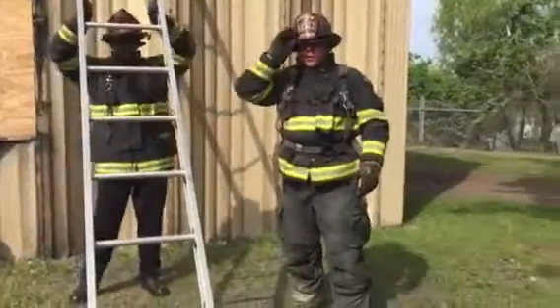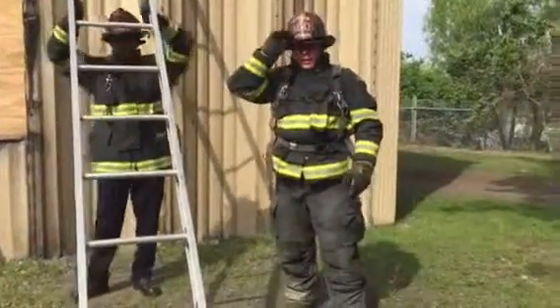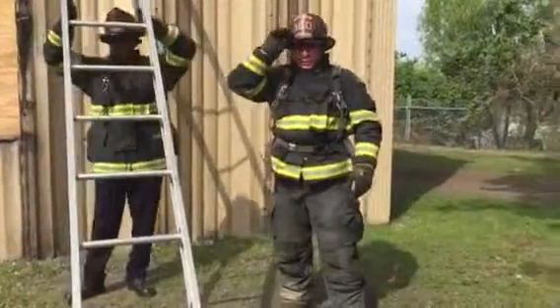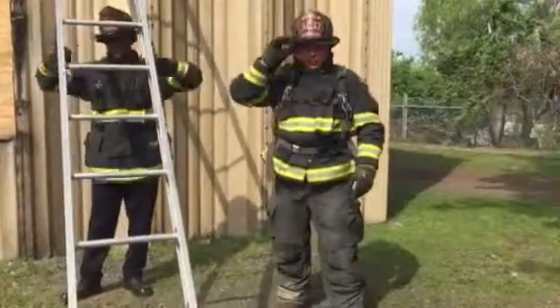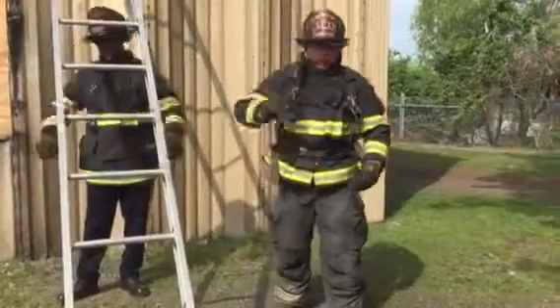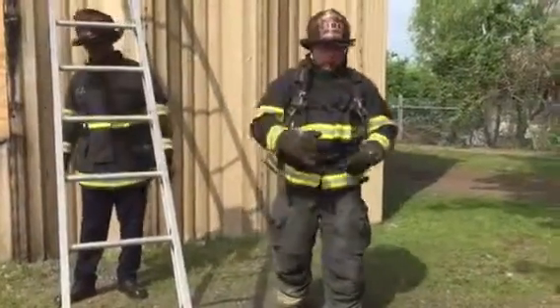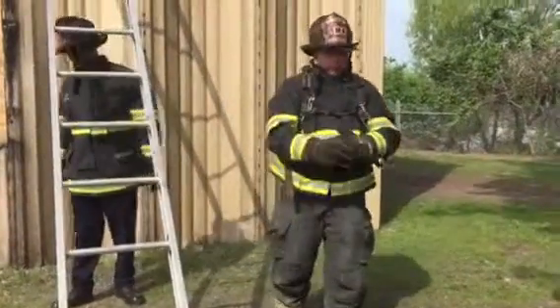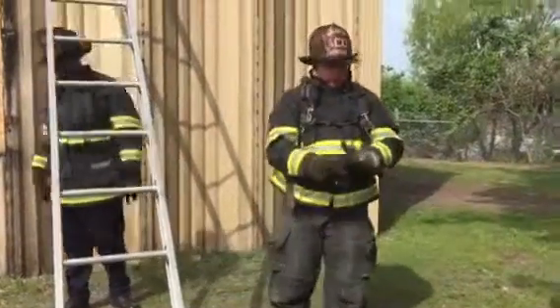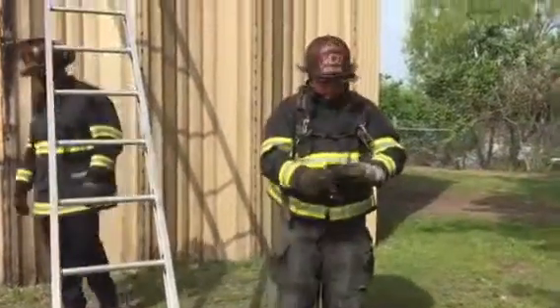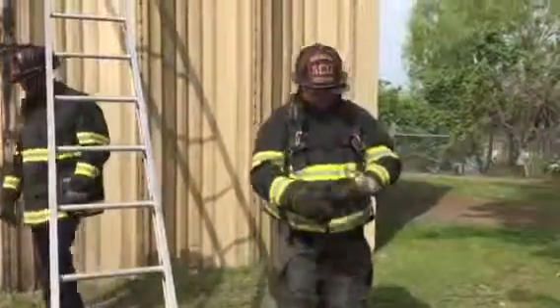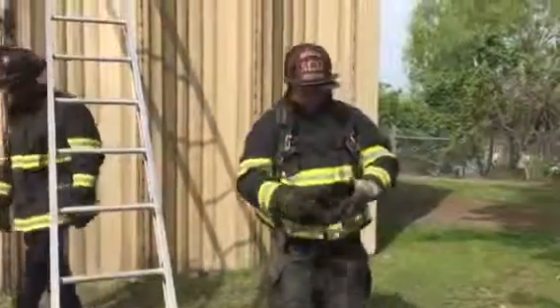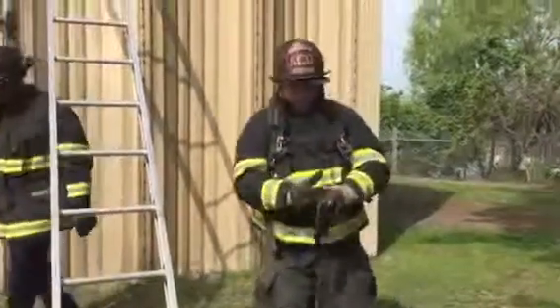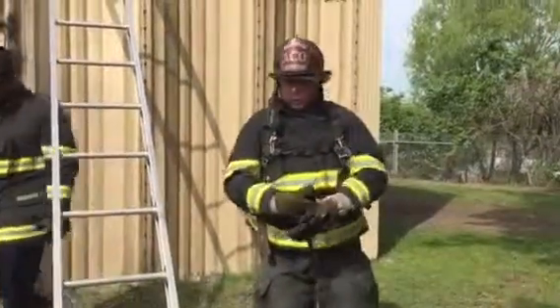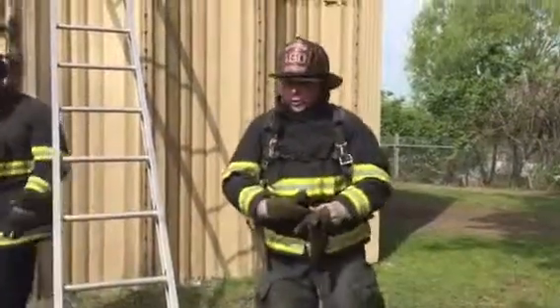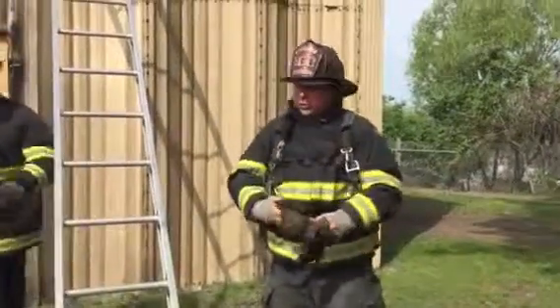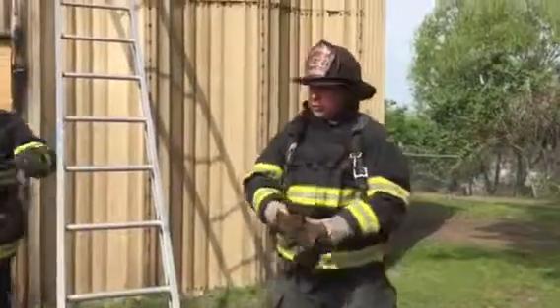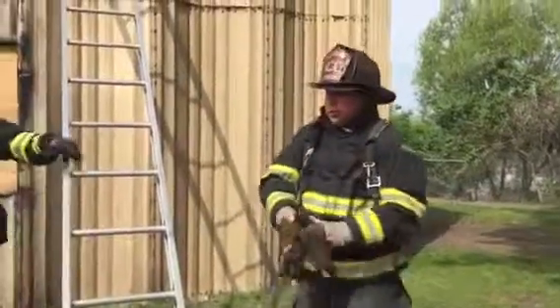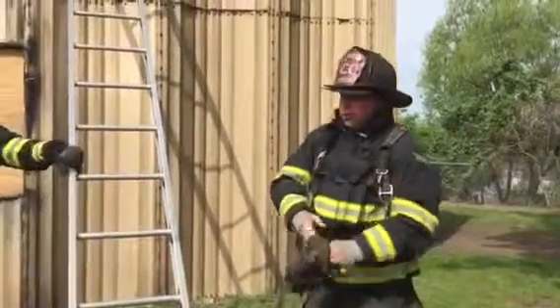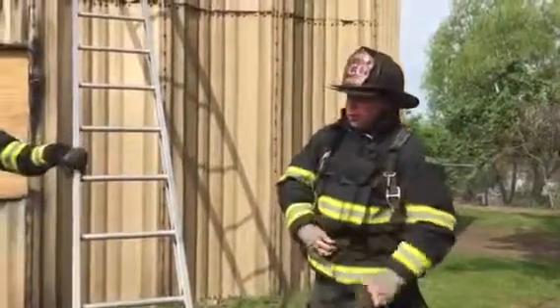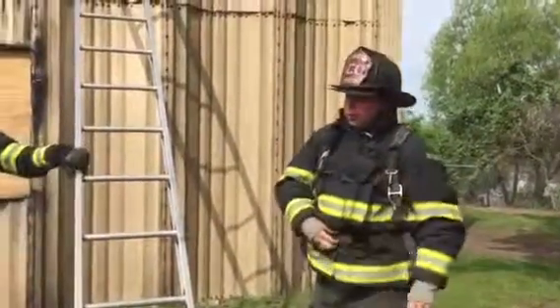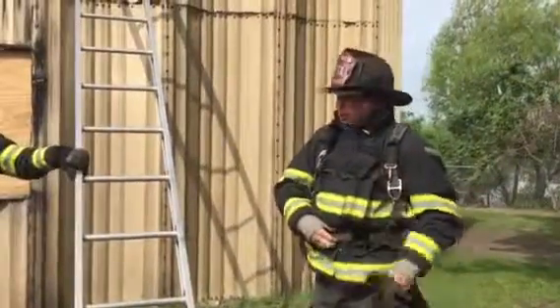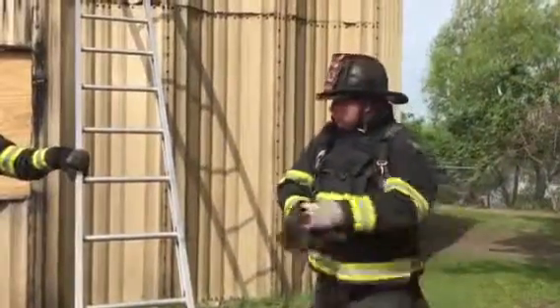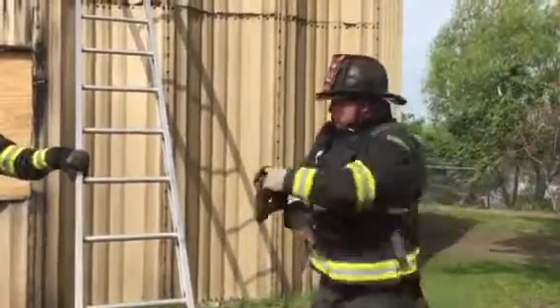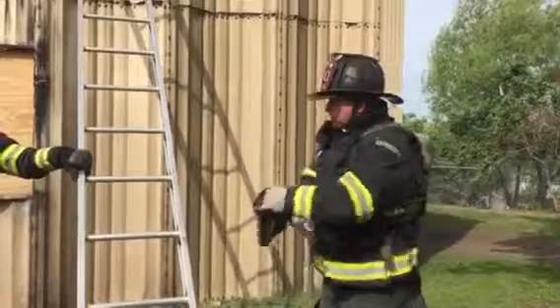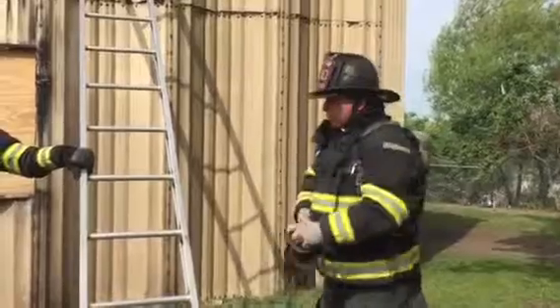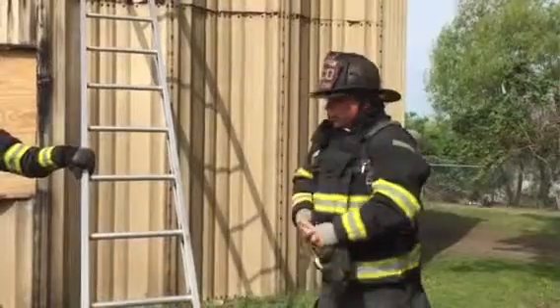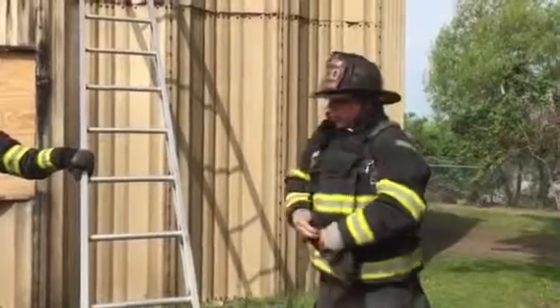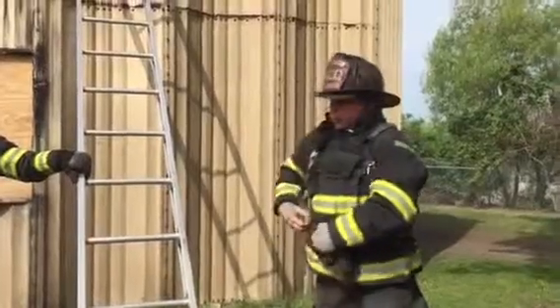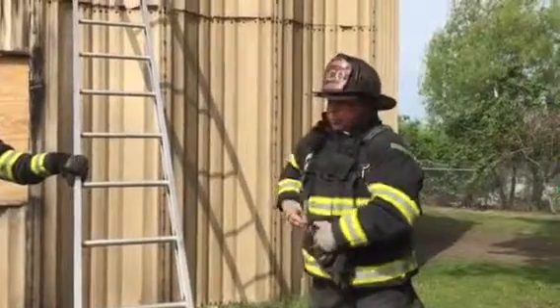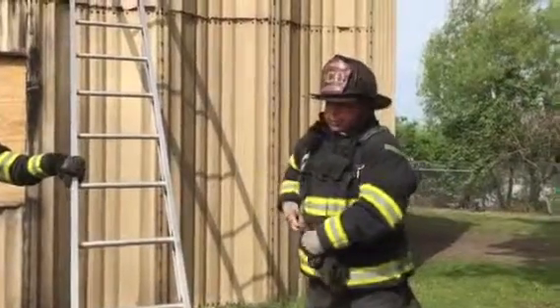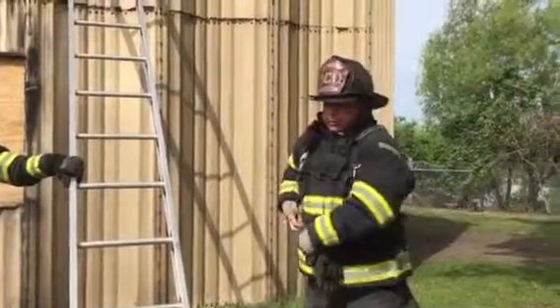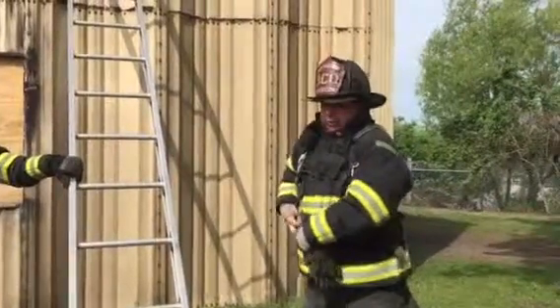Just like that. Any questions? Tell you about the ladder — someone grab this tank.